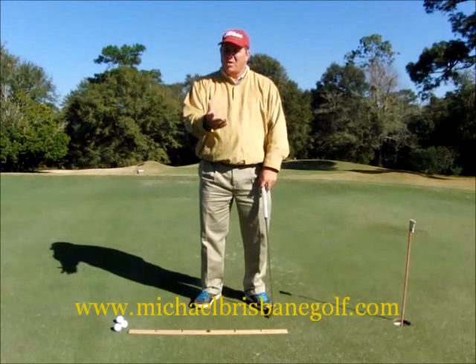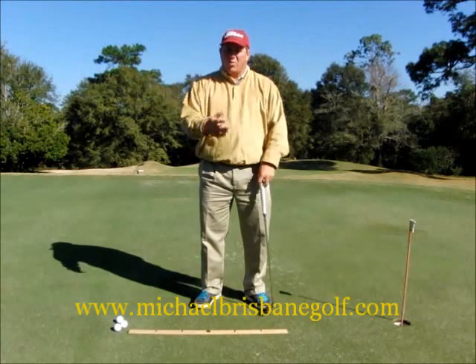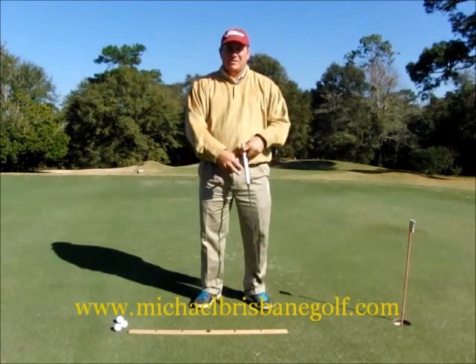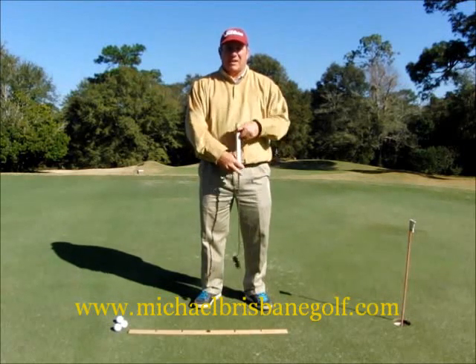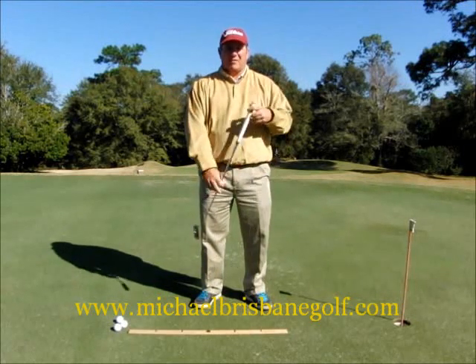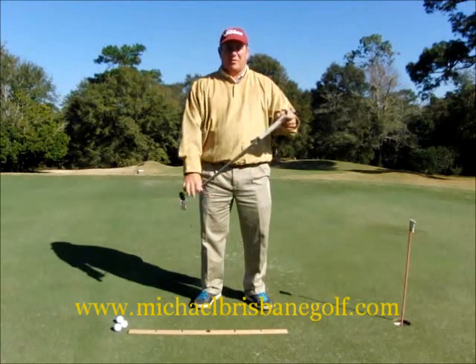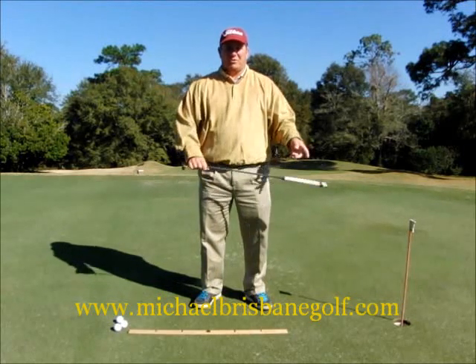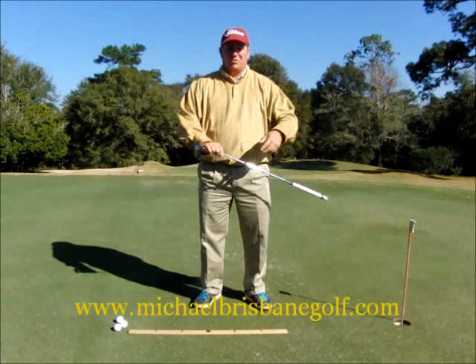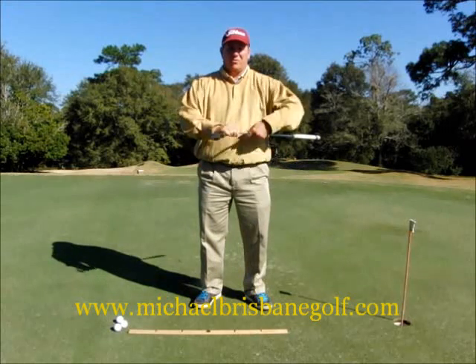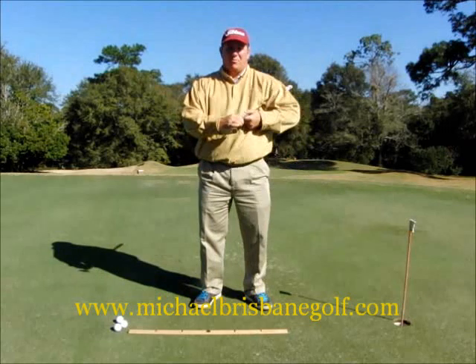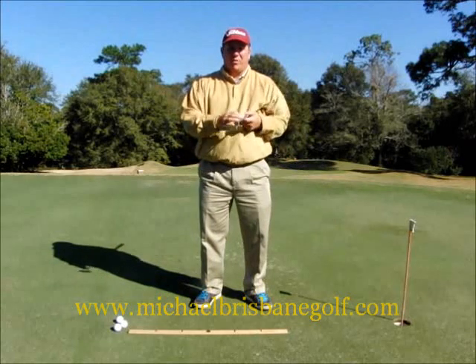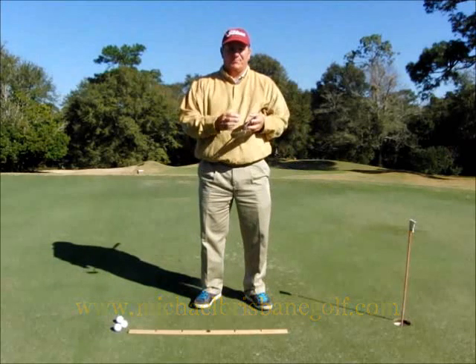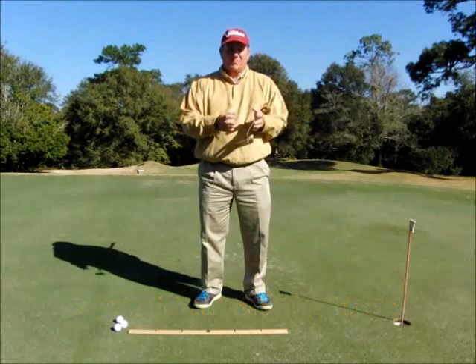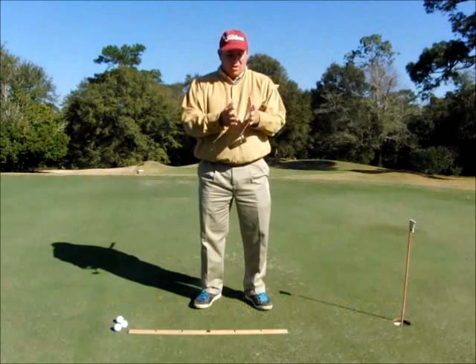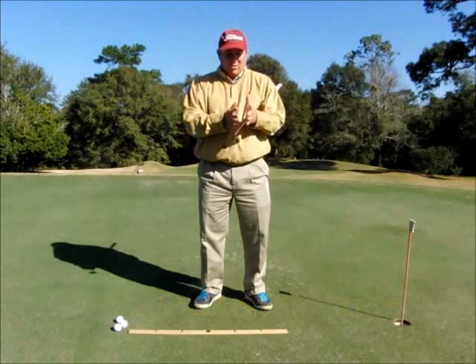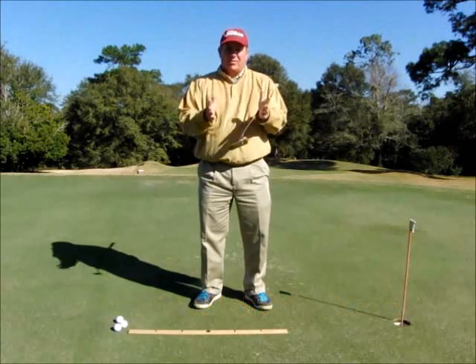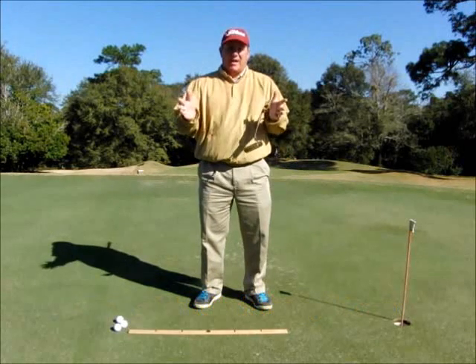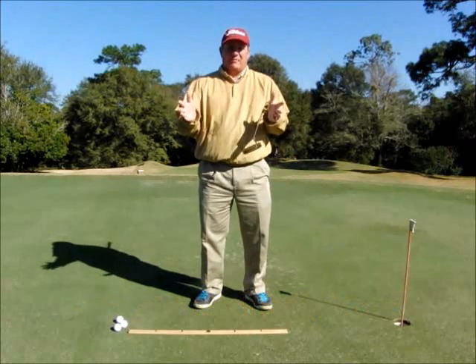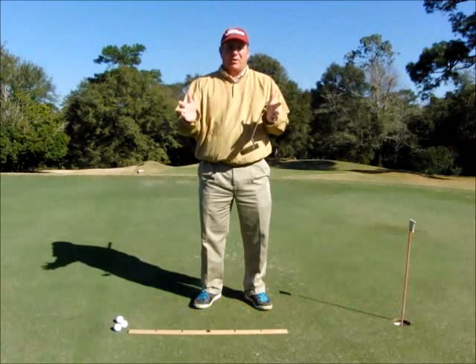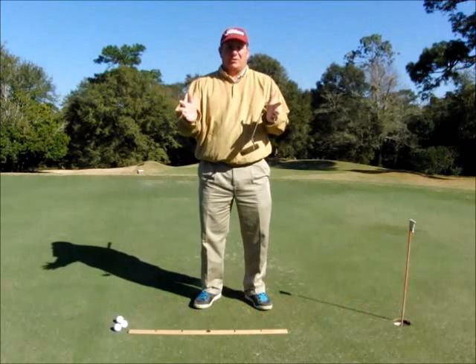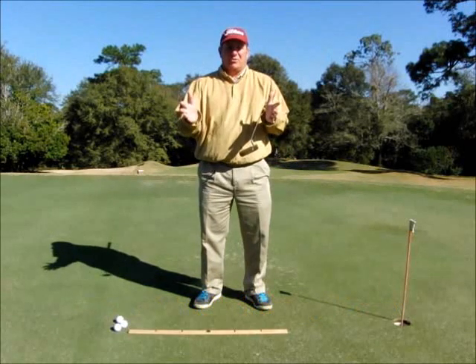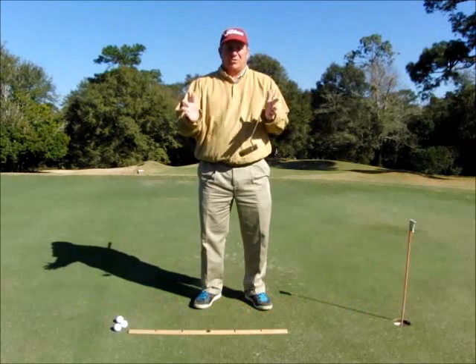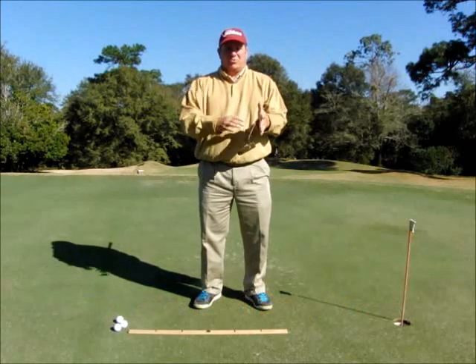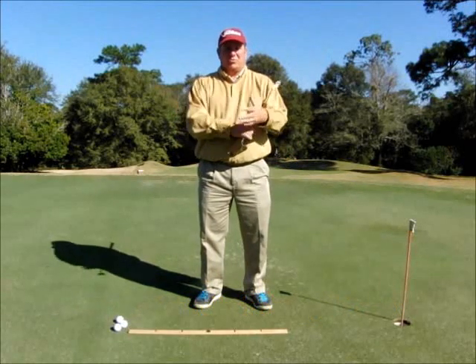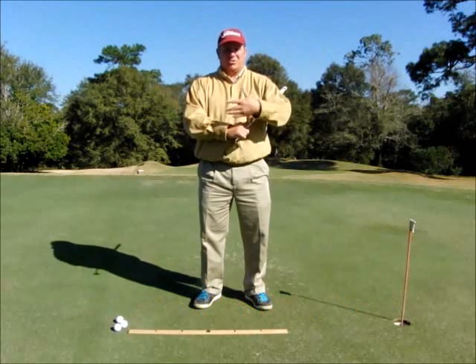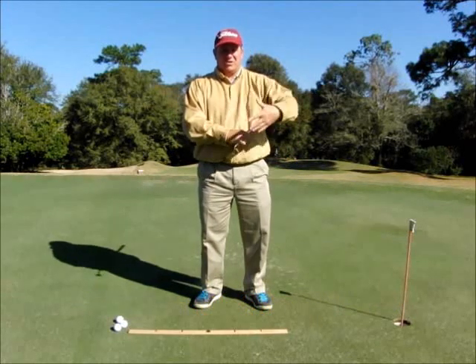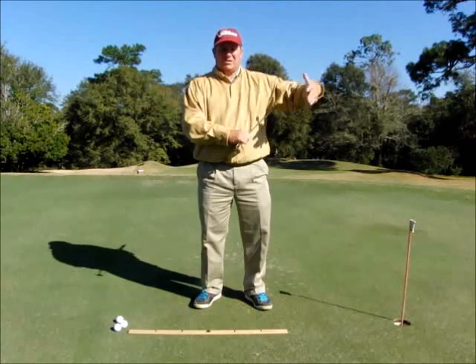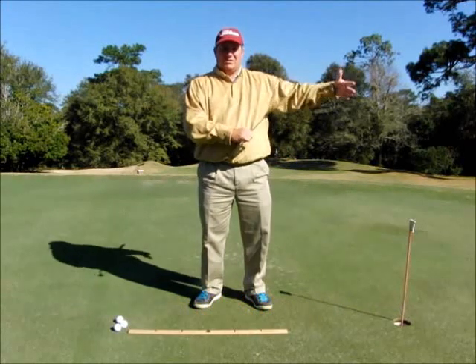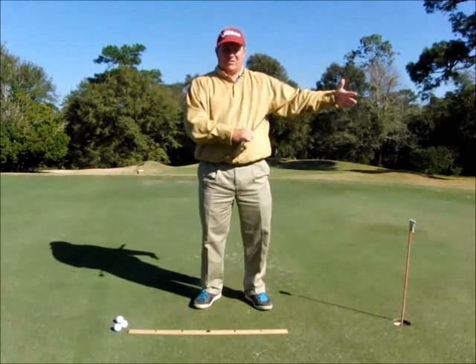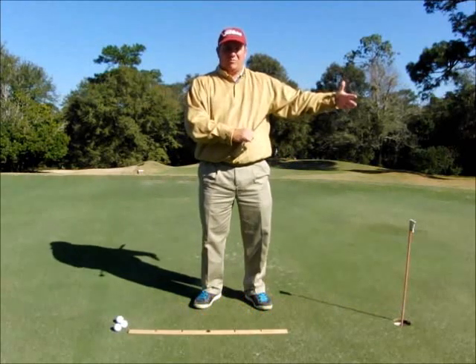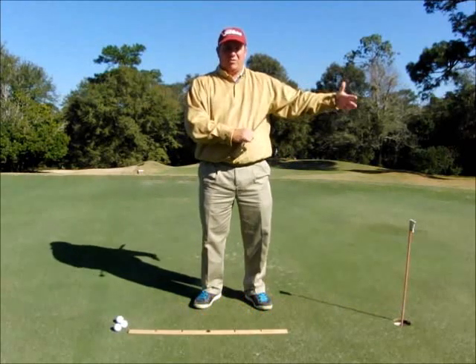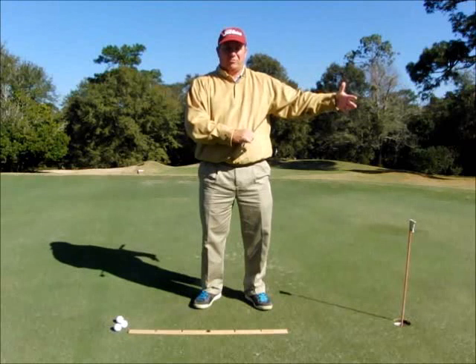Why is the length of our putting stroke important? The length of our putting stroke controls the distance that our ball rolls.